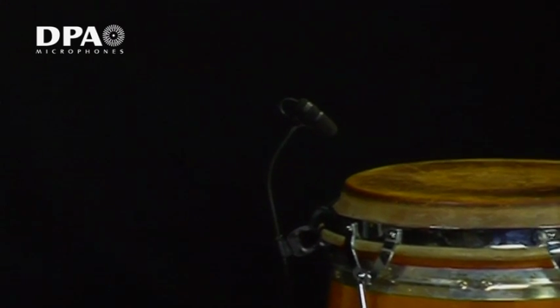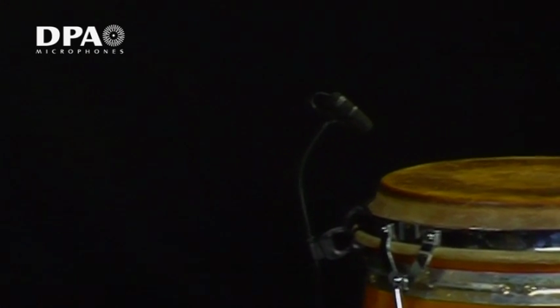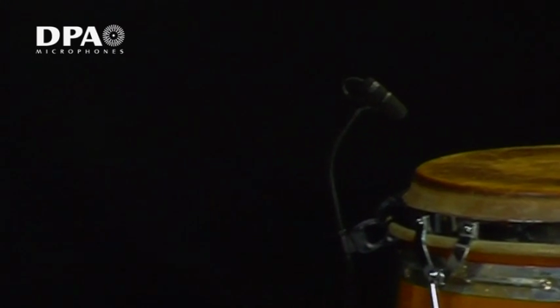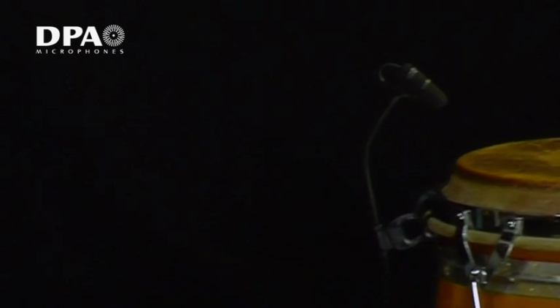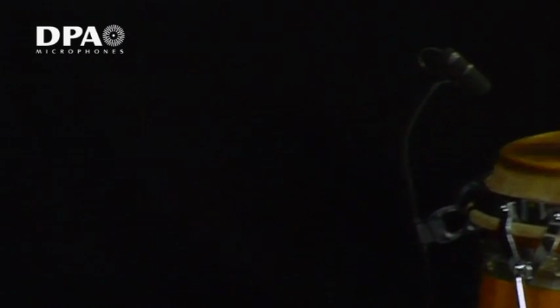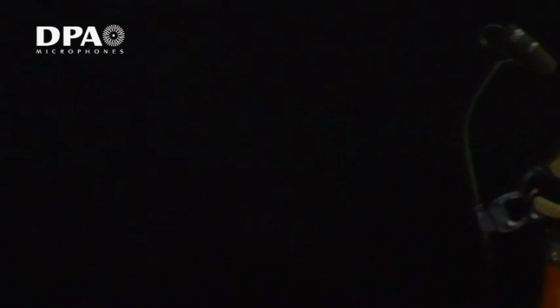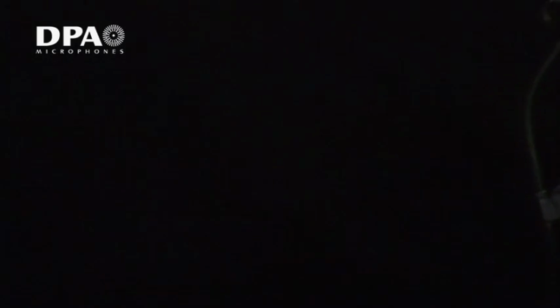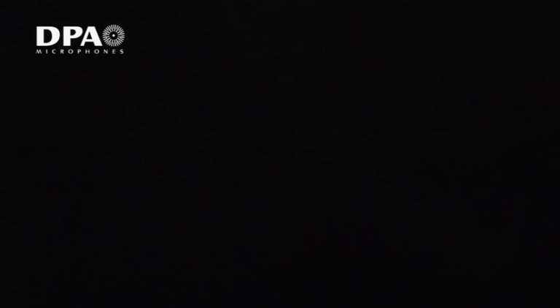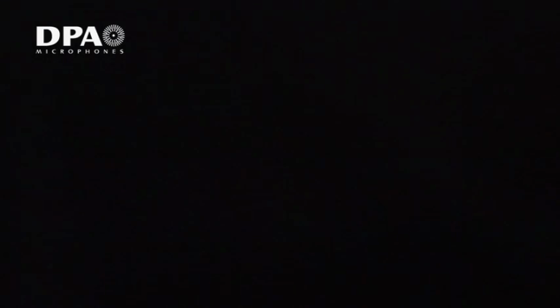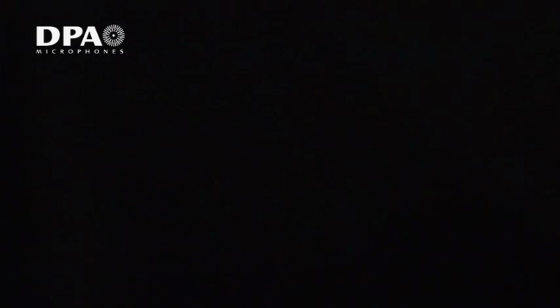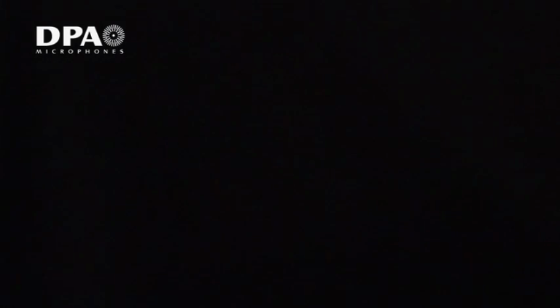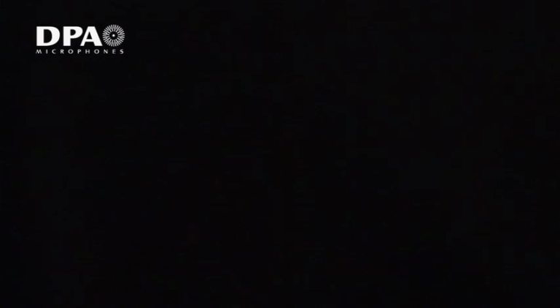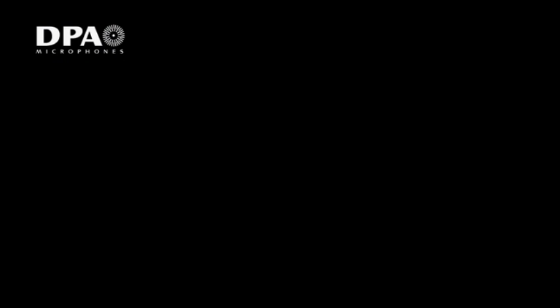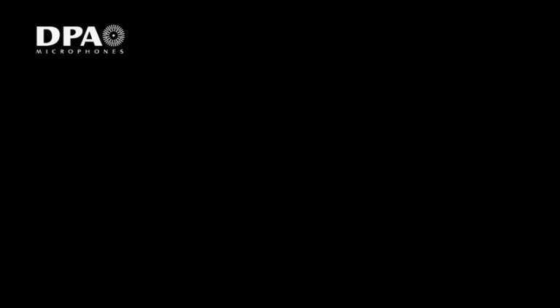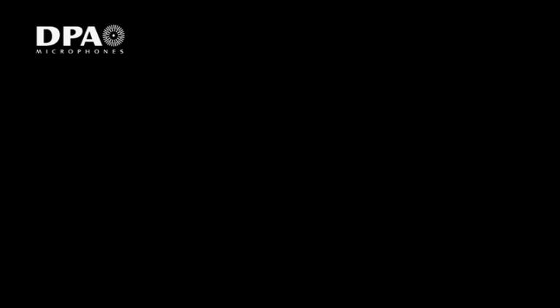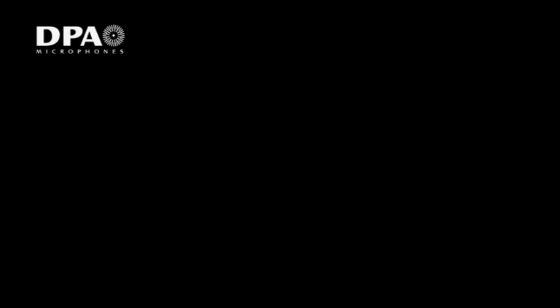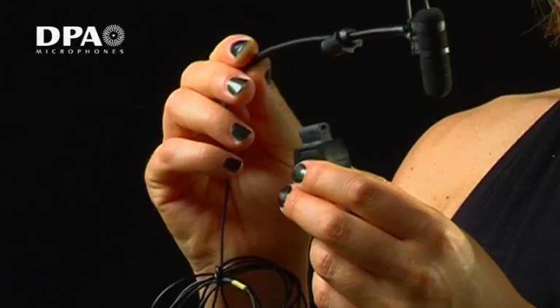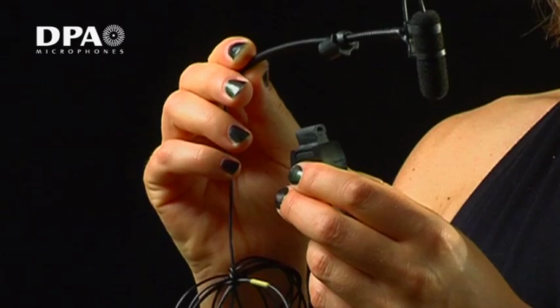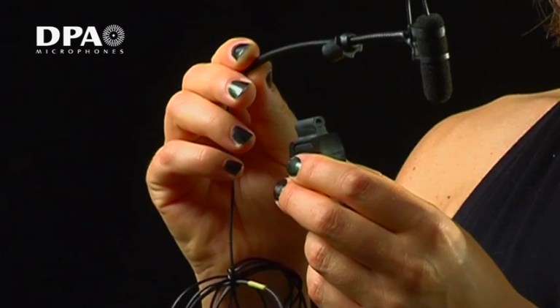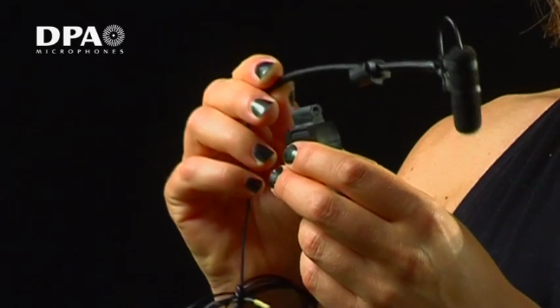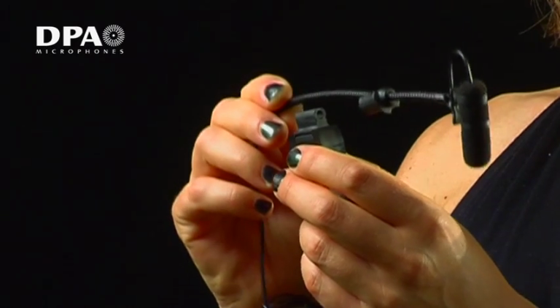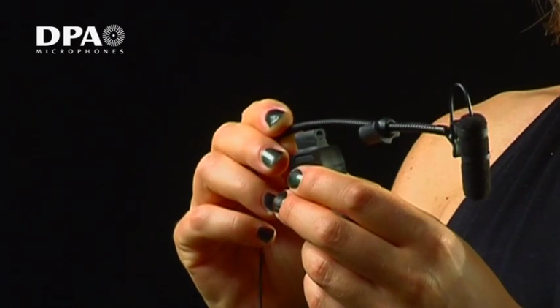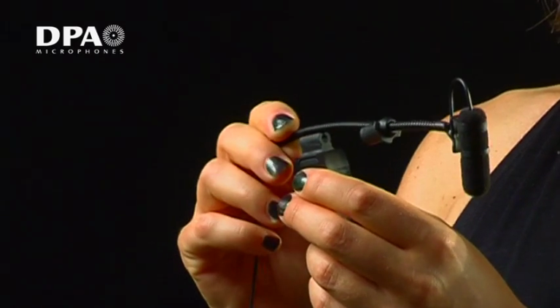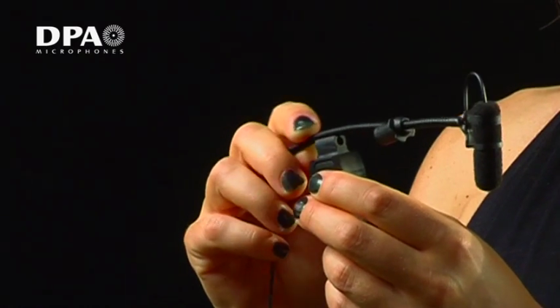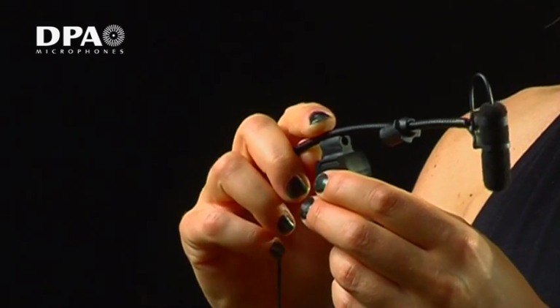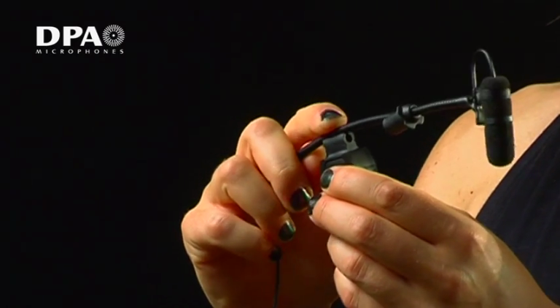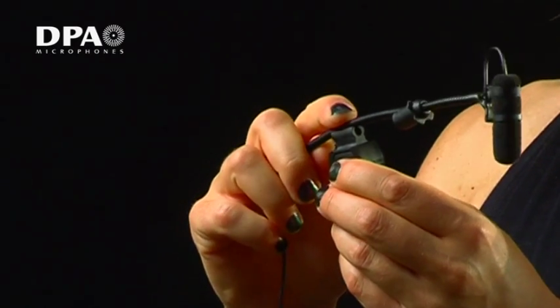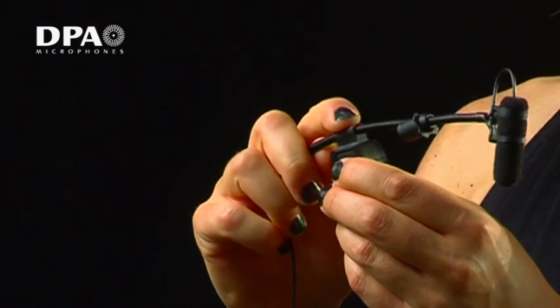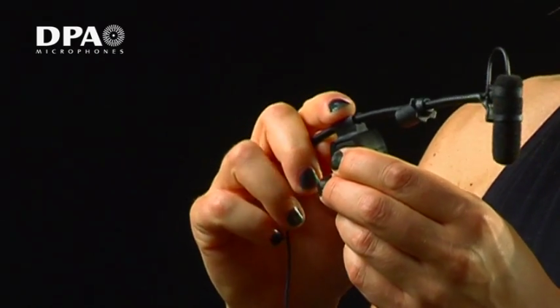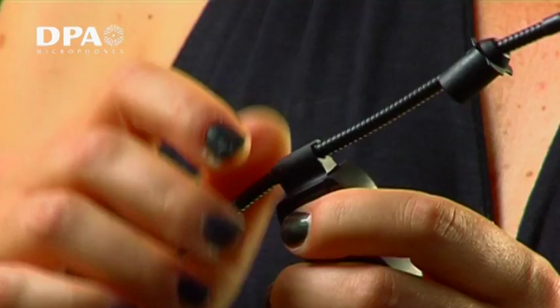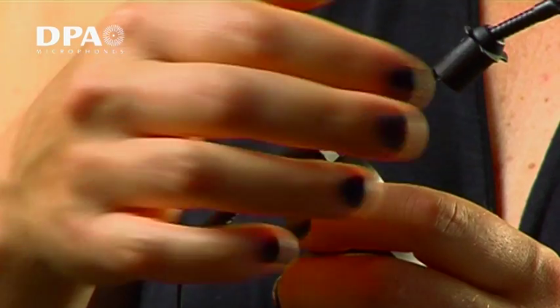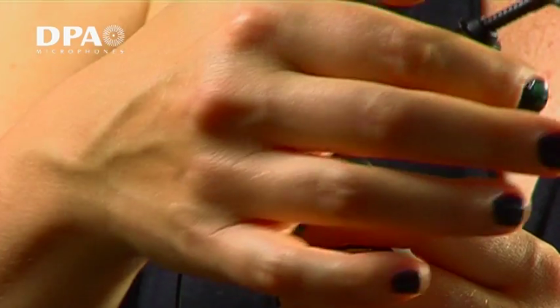The mic is easily prepared for use. The fixation clamp will ensure that the microphone is held in position.